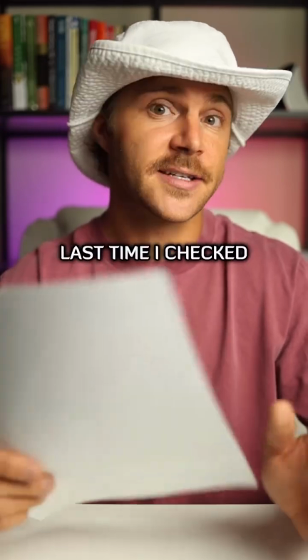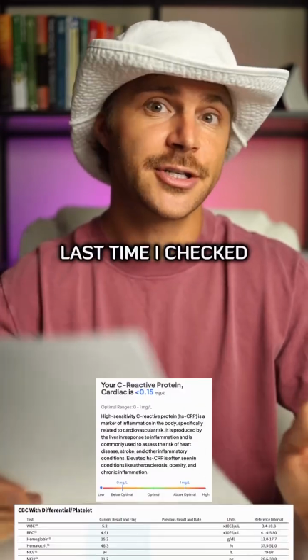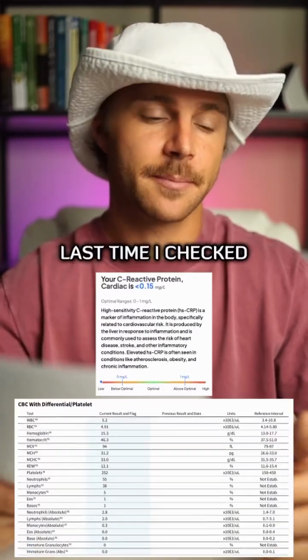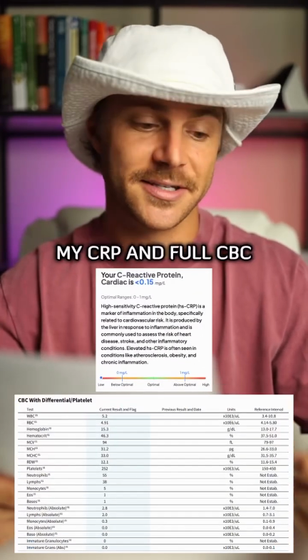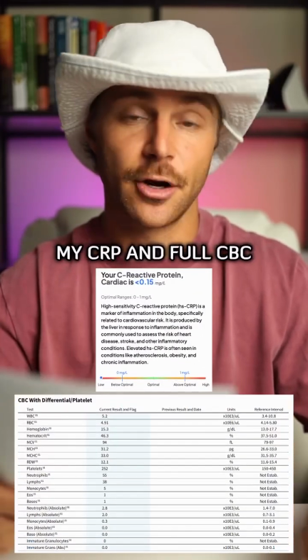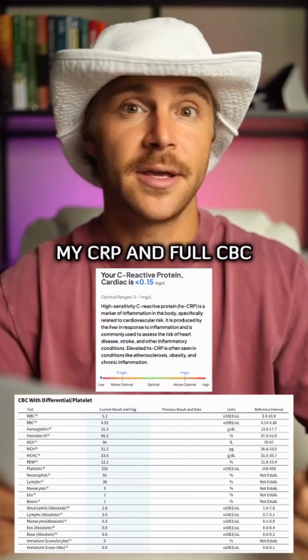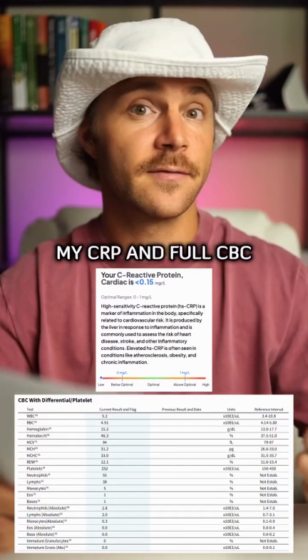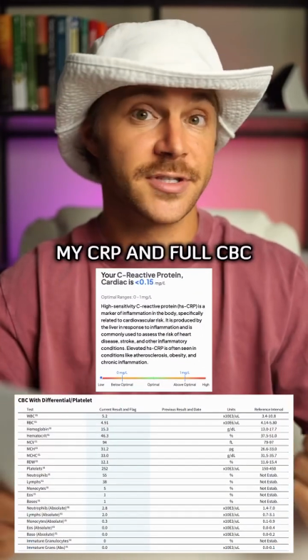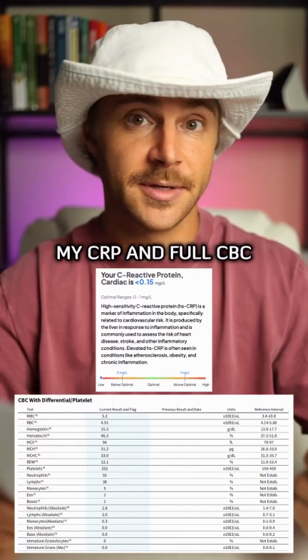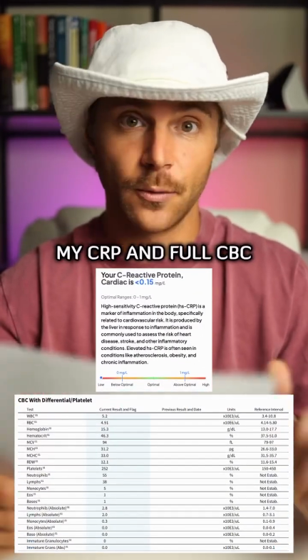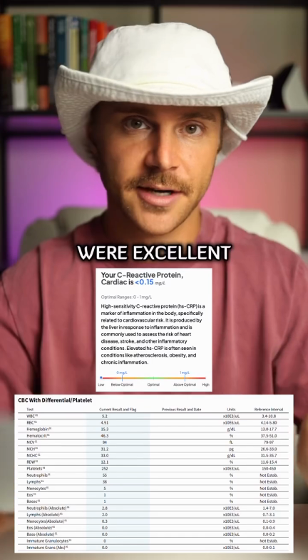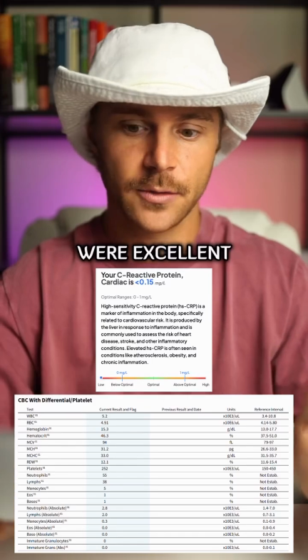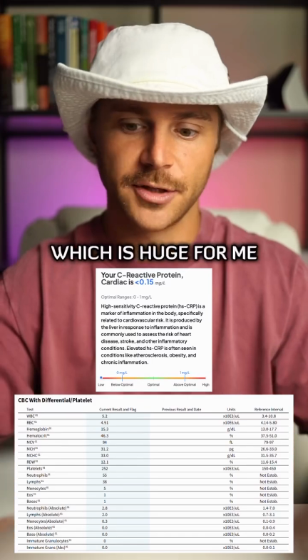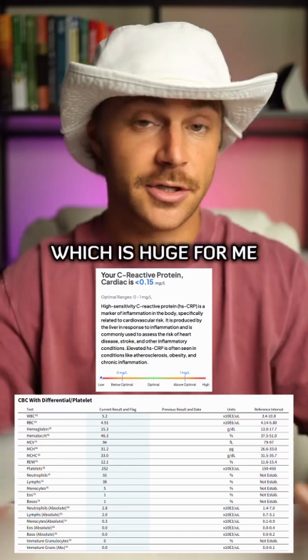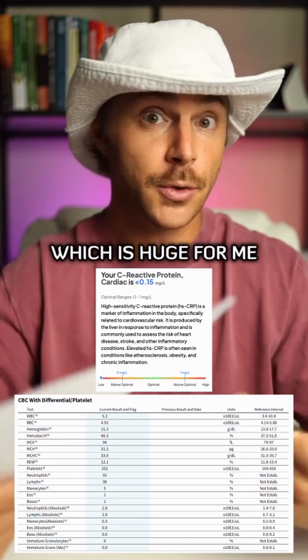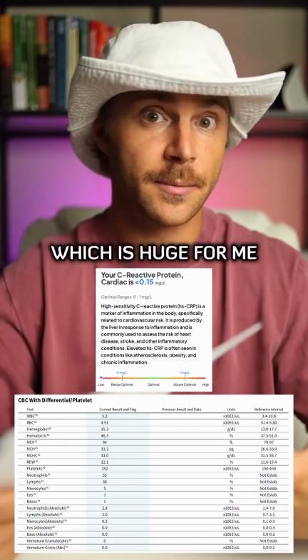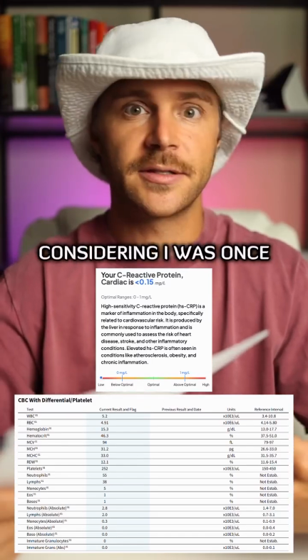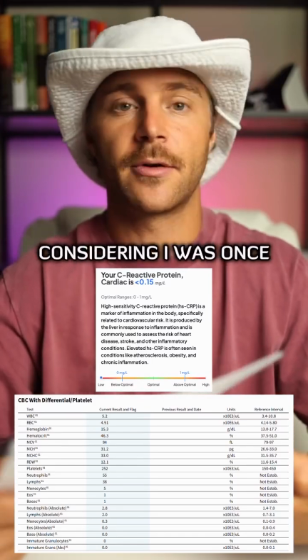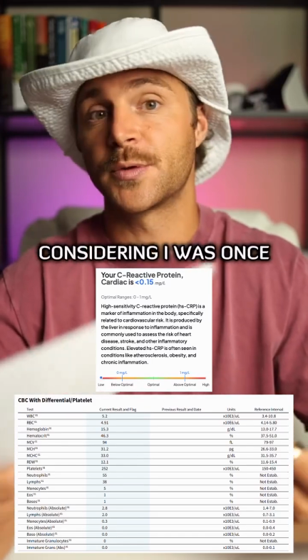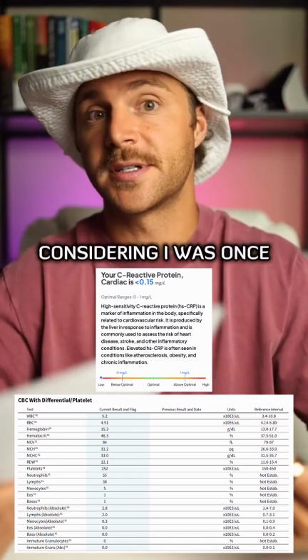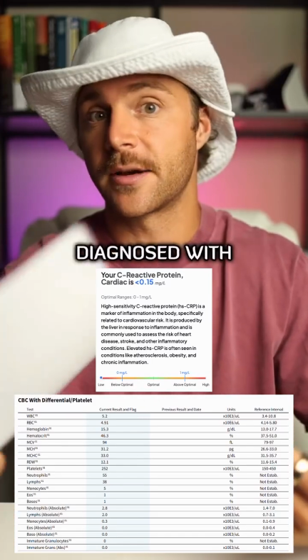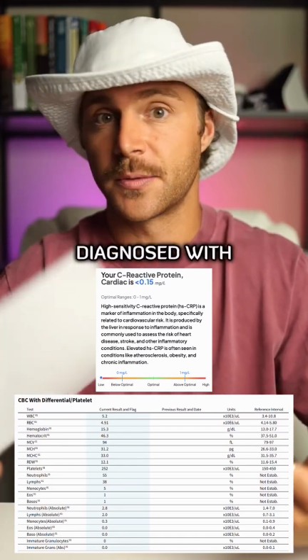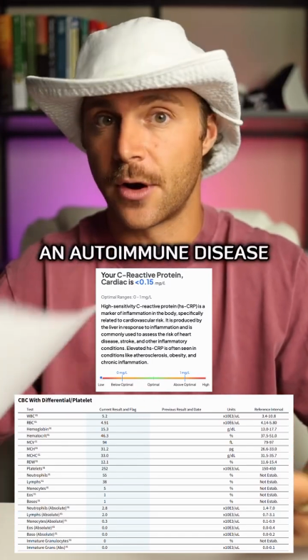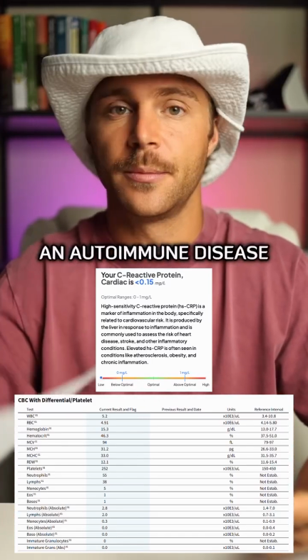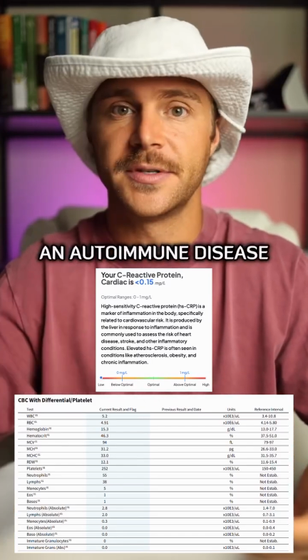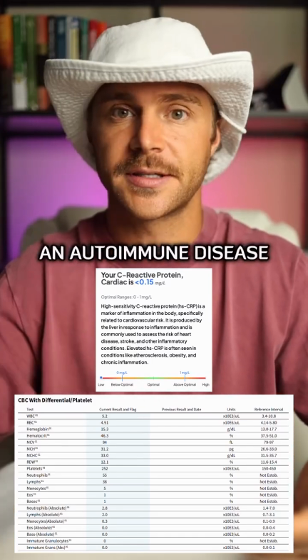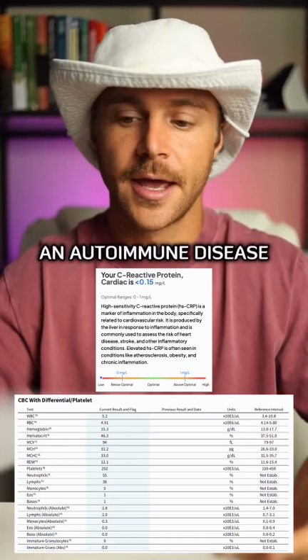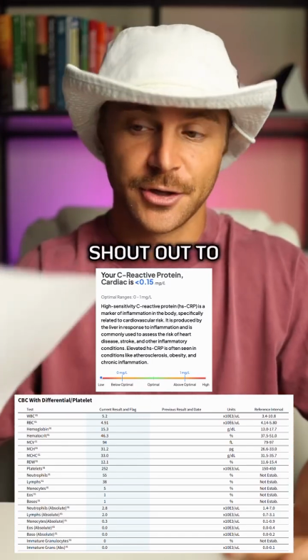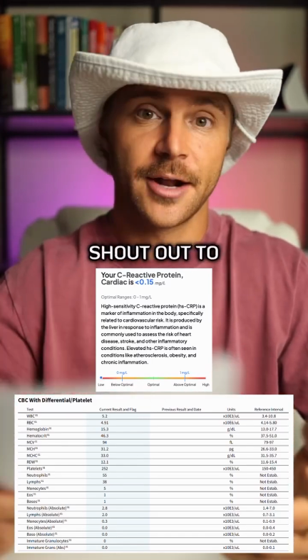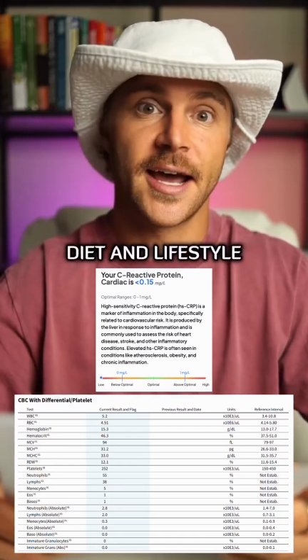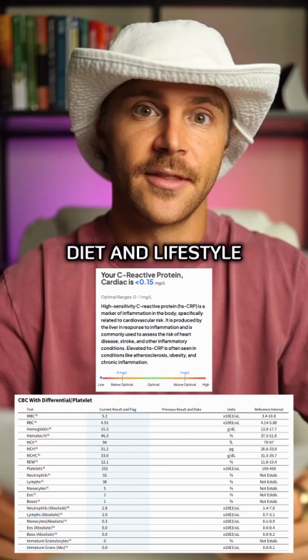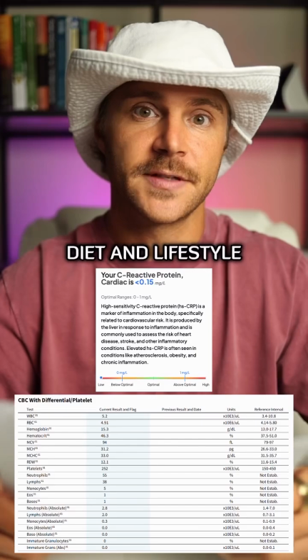Another big factor of hair loss is inflammation and autoimmunity. Last time I checked, my CRP and full CBC were excellent, which is huge for me considering I was once diagnosed with an autoimmune disease. Shout out to diet and lifestyle.